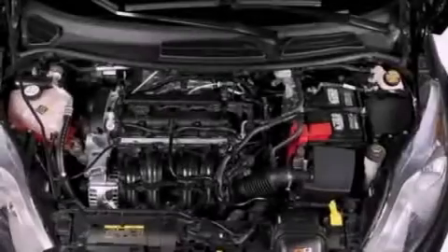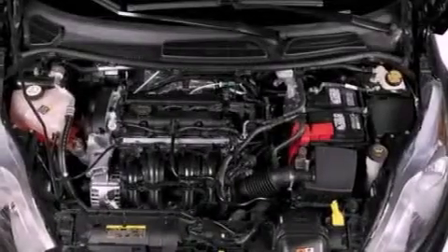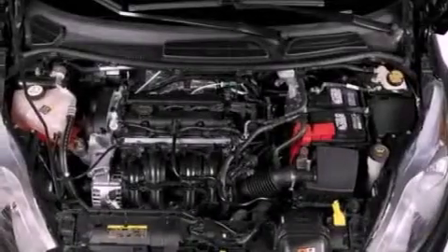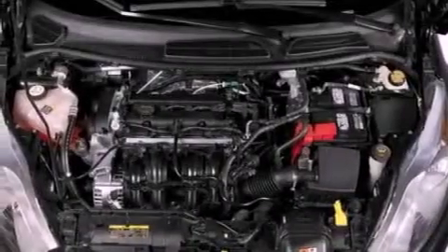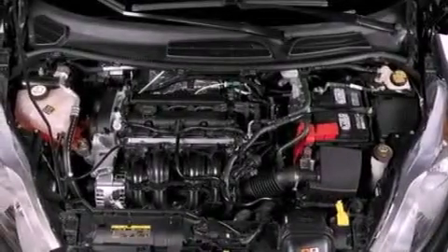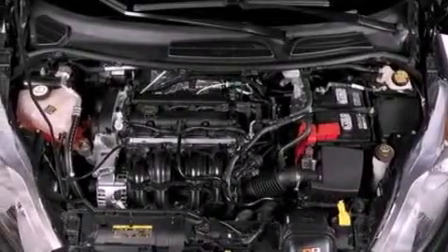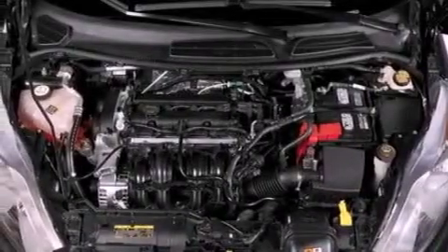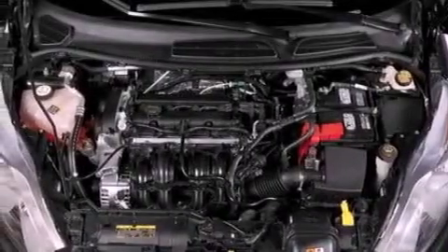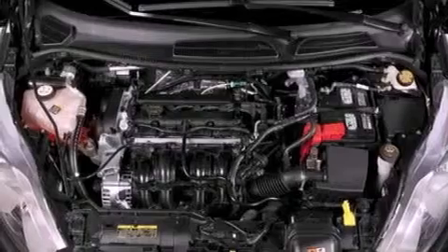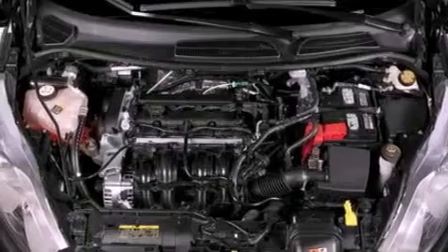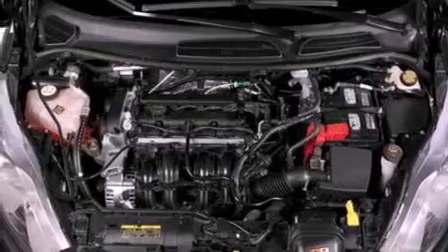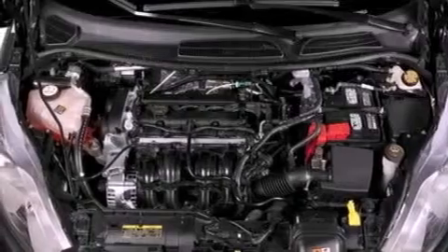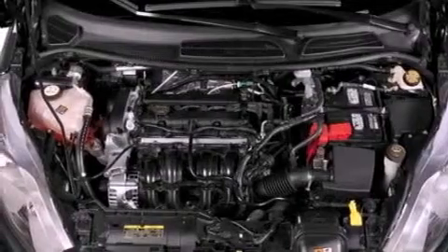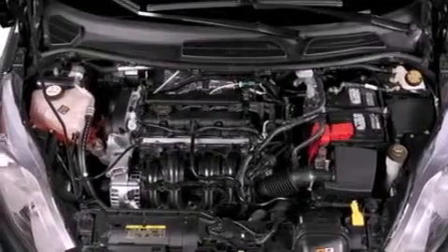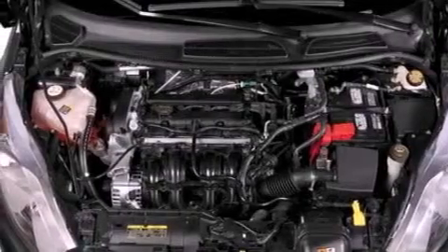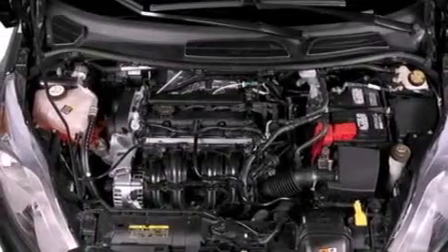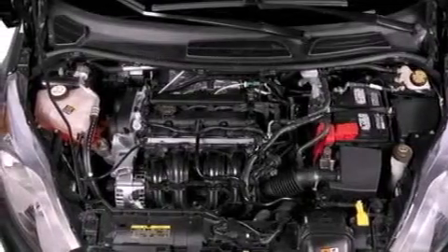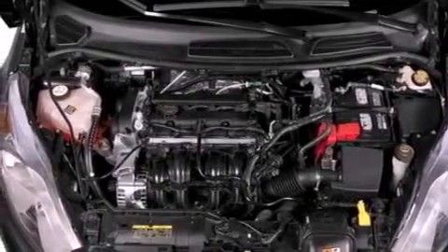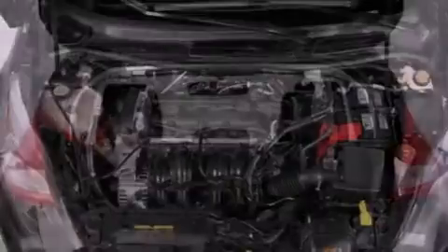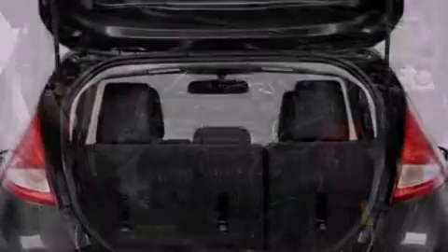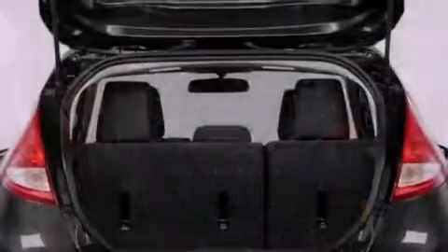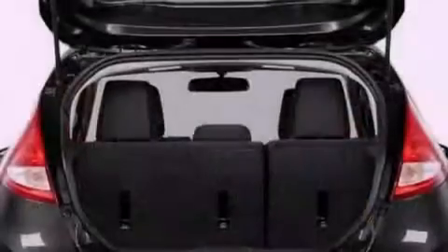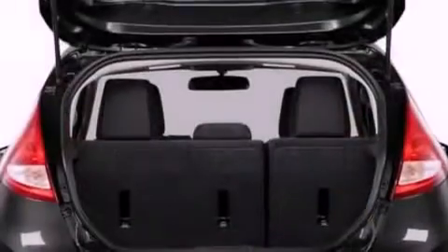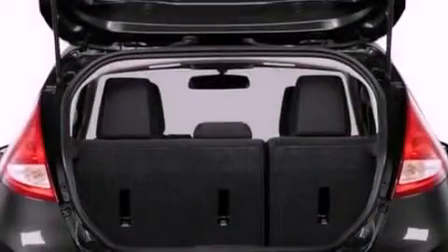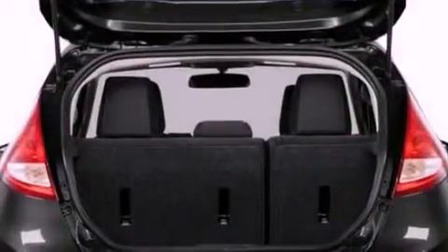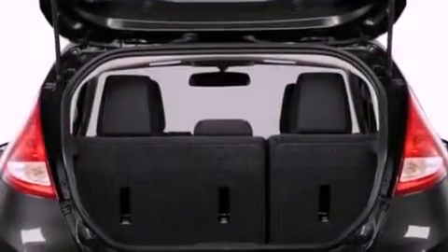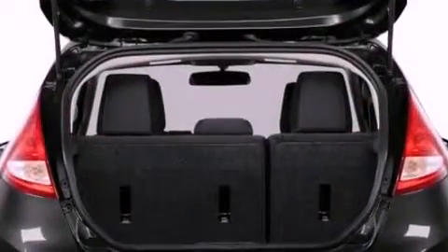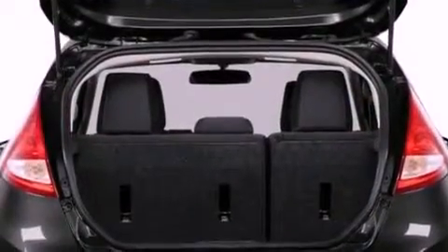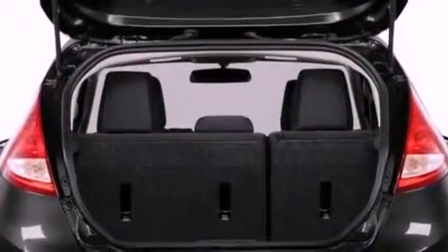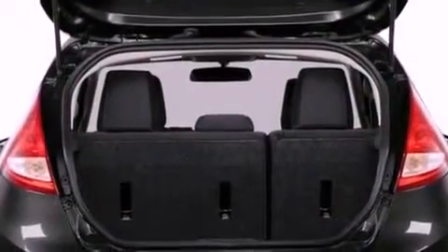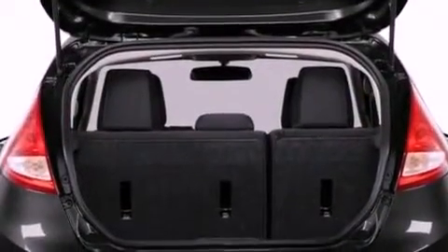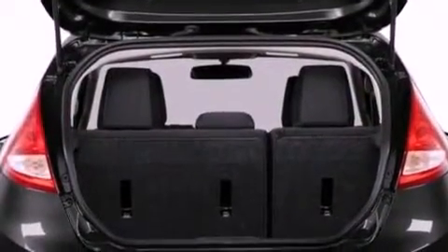Door reinforcement beams, rear seat child-proof door locks, air conditioning, and a rear spoiler.